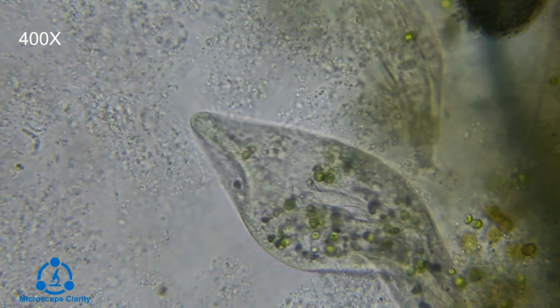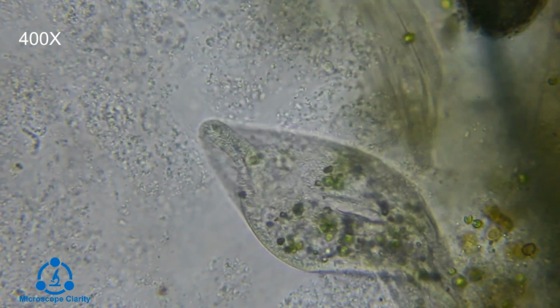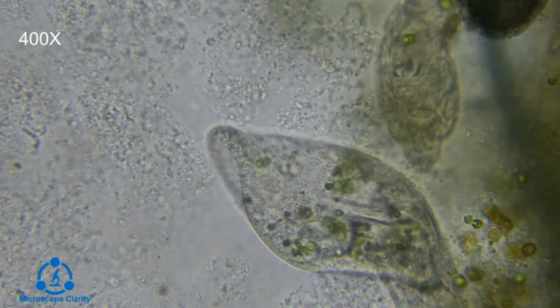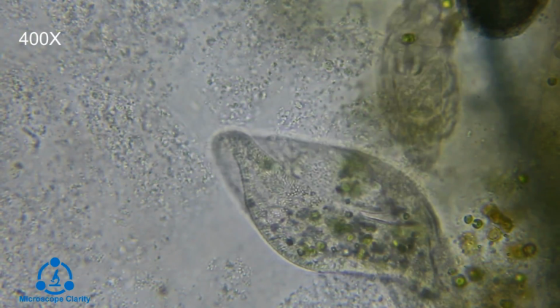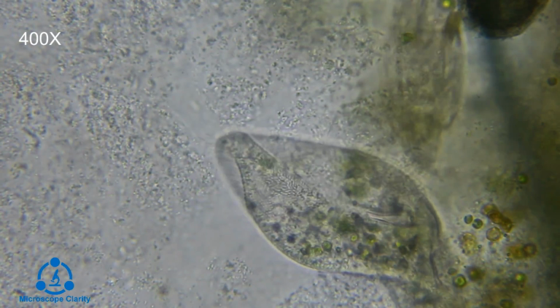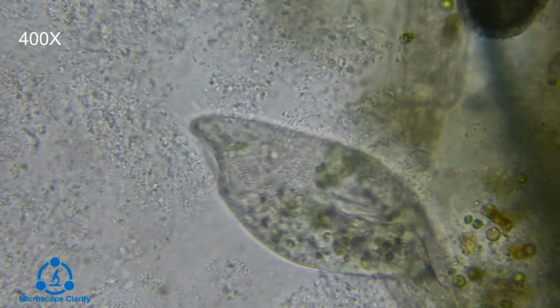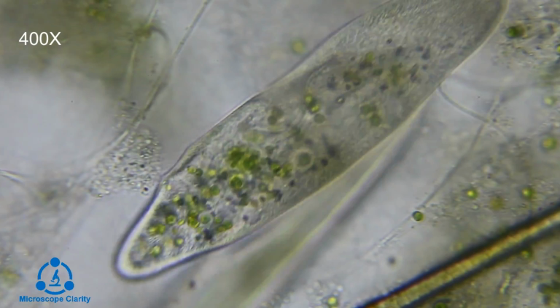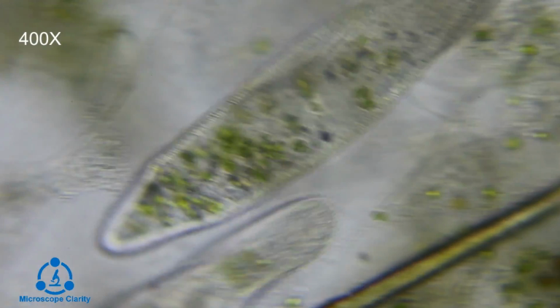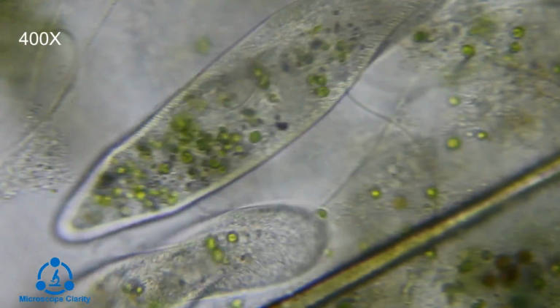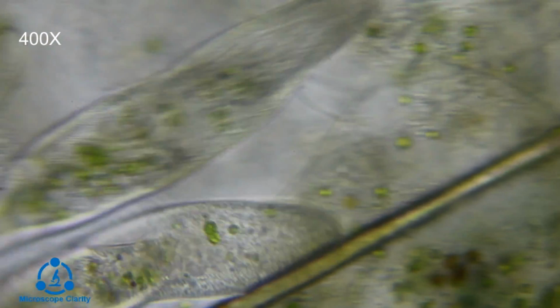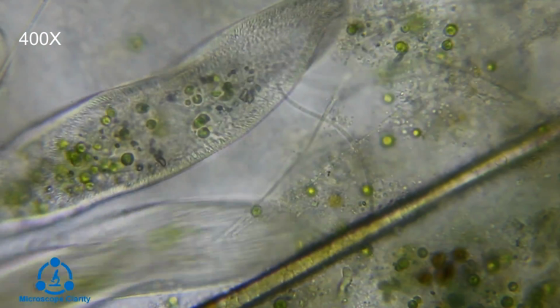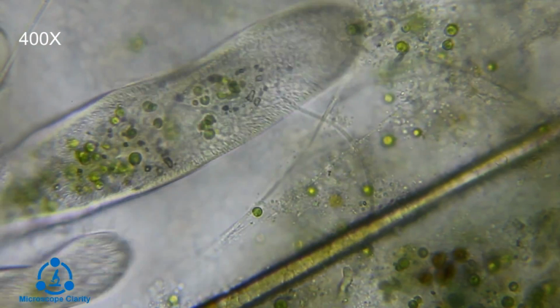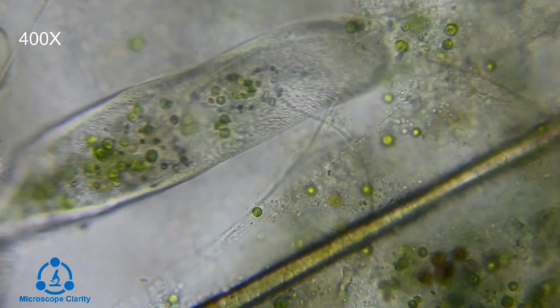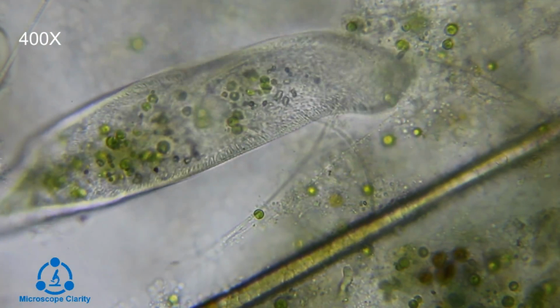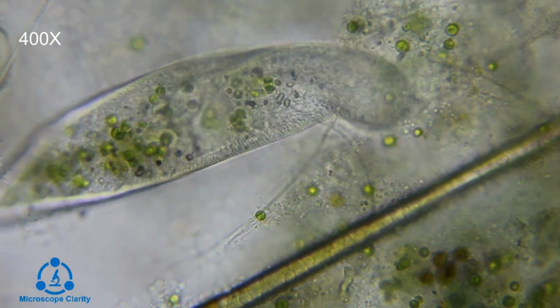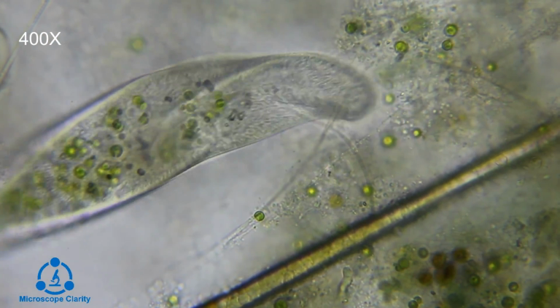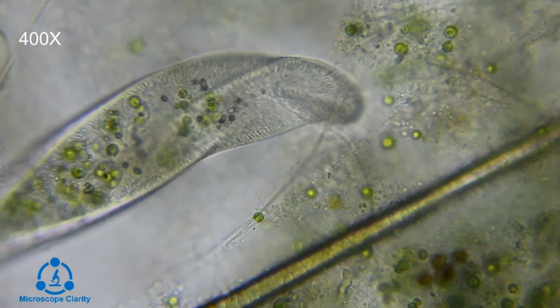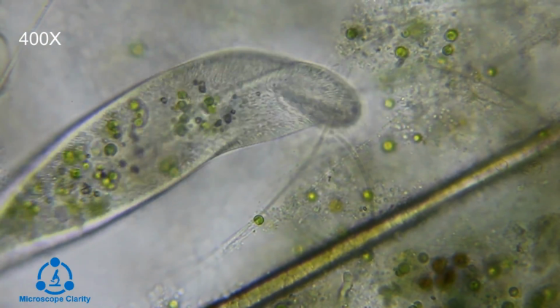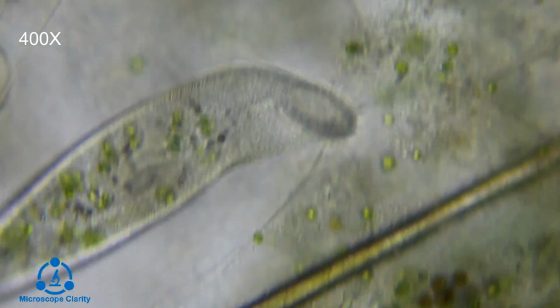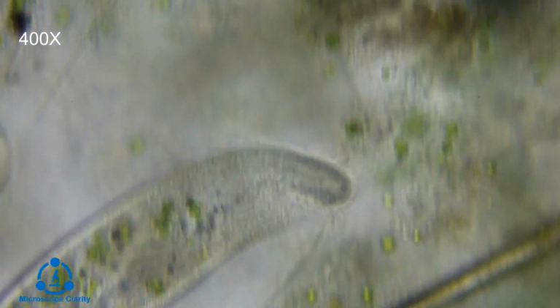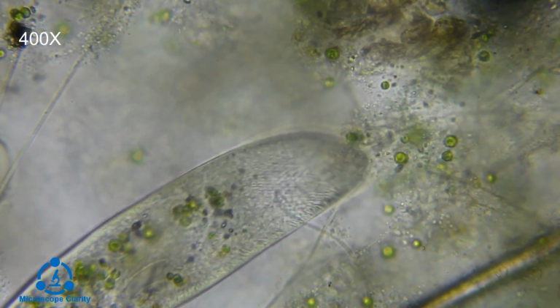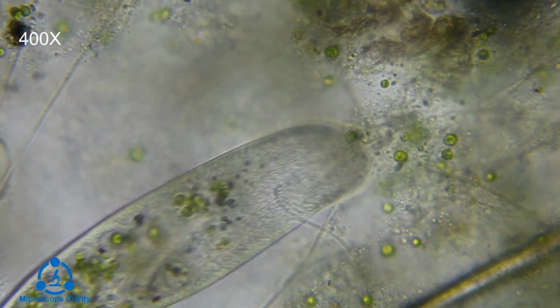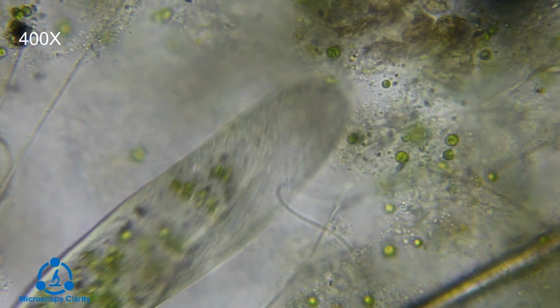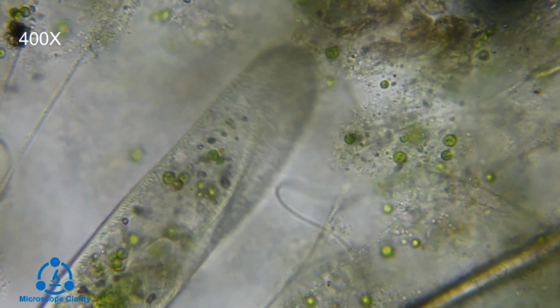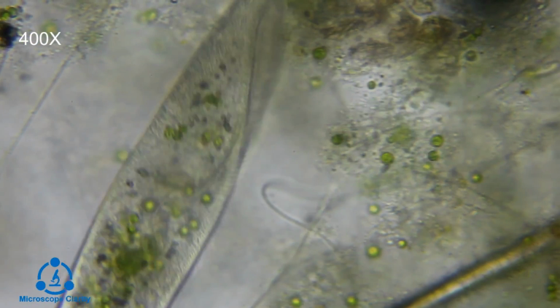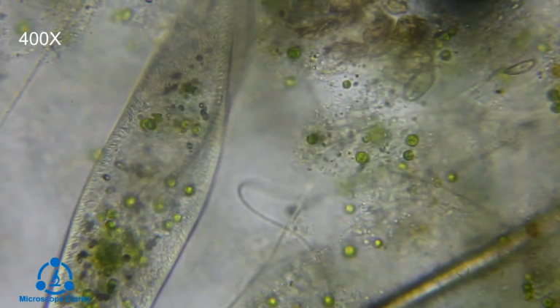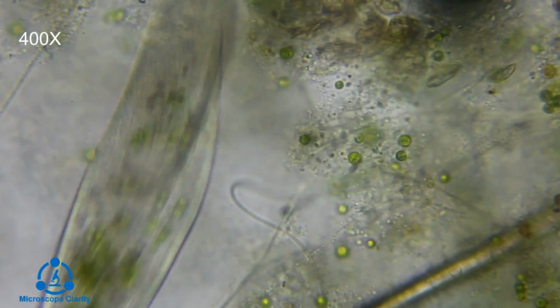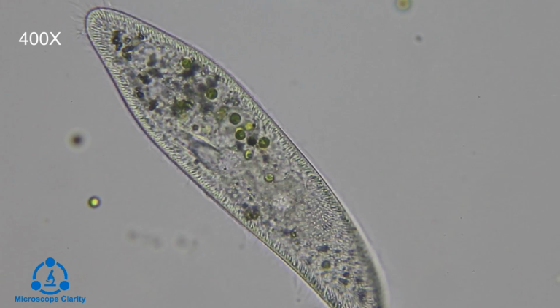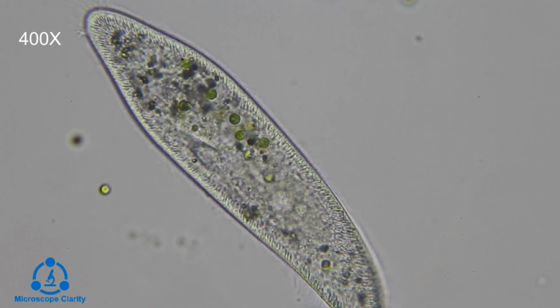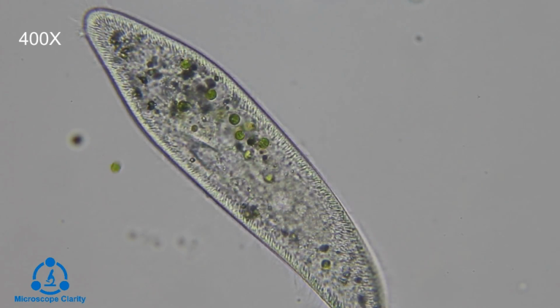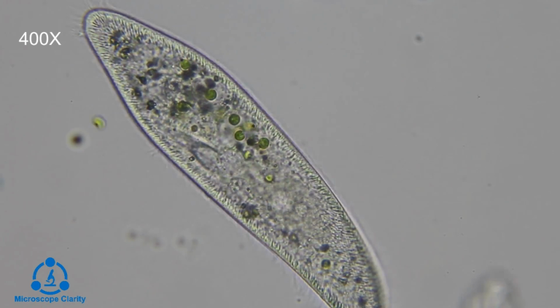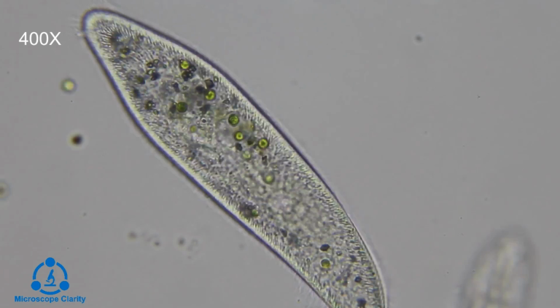Paramecium's cell is surrounded by a pellicle, which helps the paramecium keep its shape and allows for some flexibility.